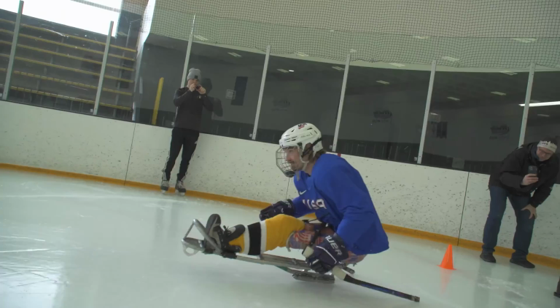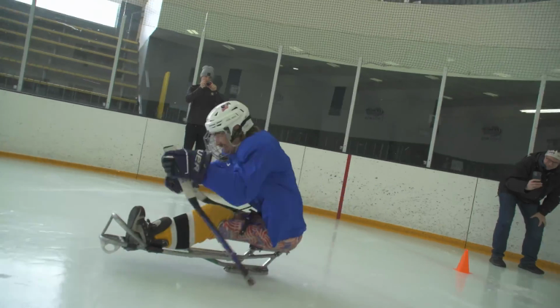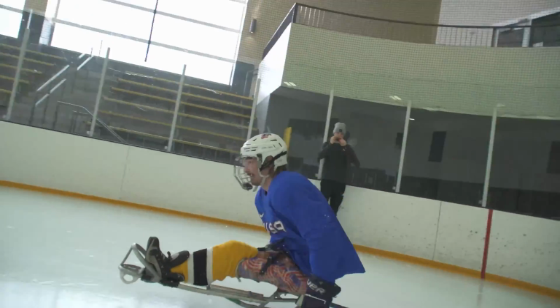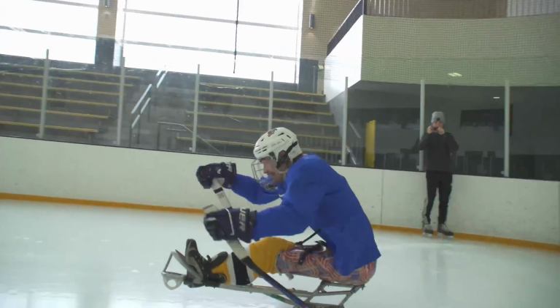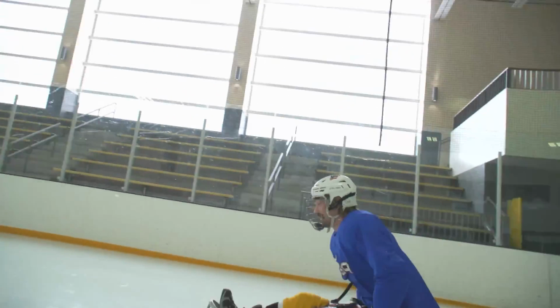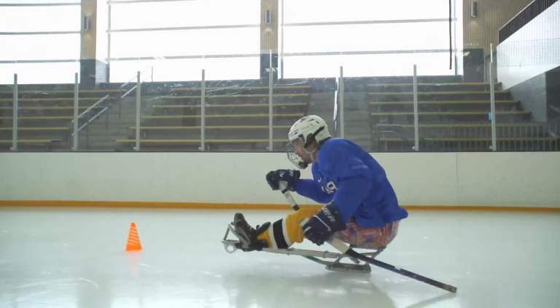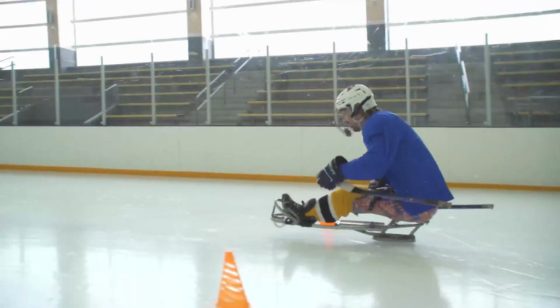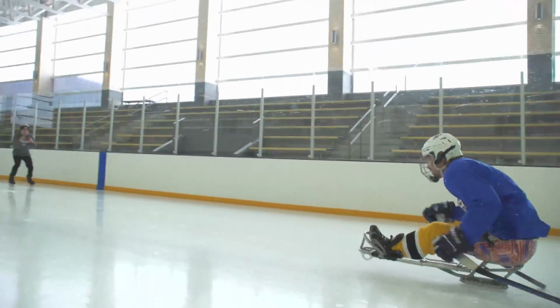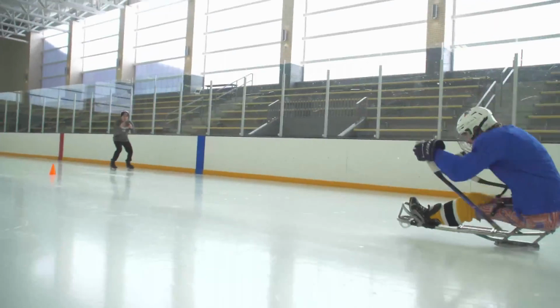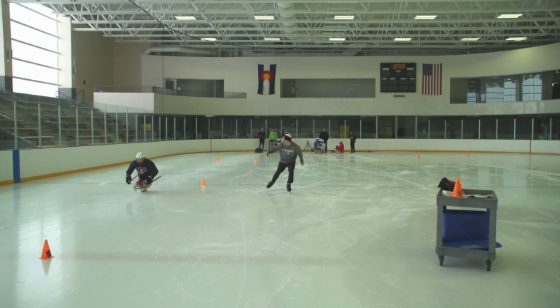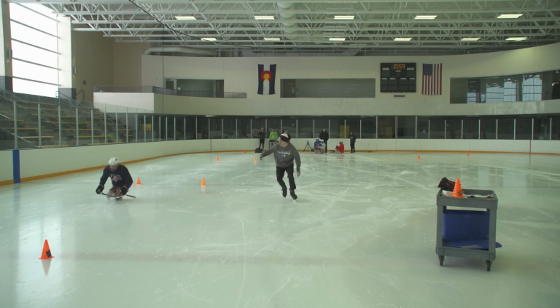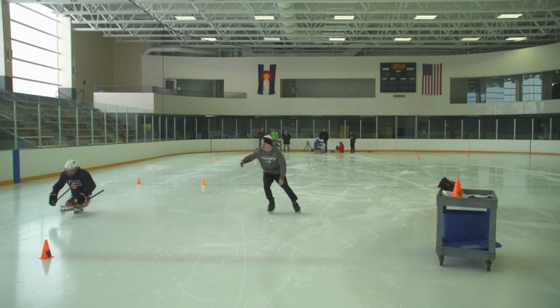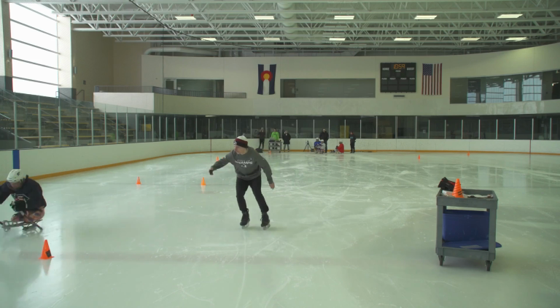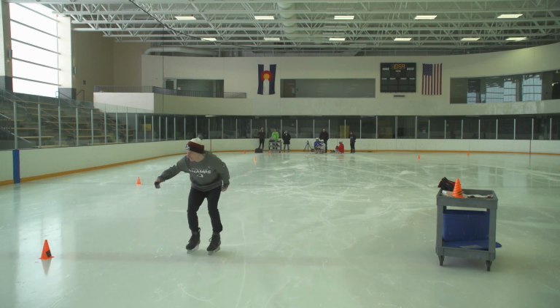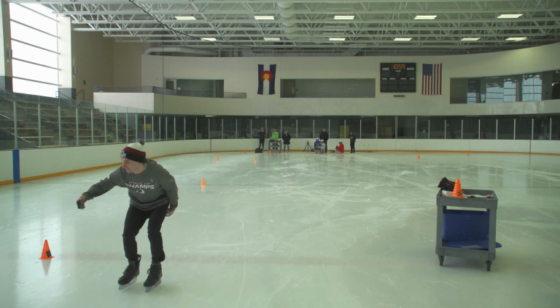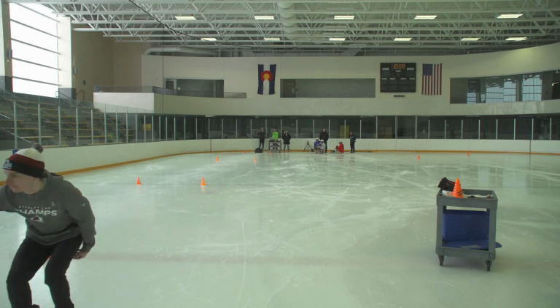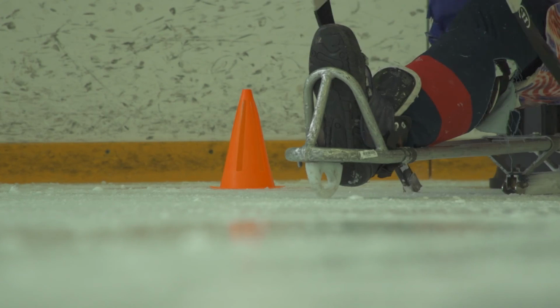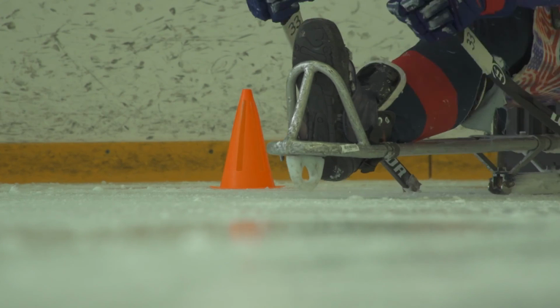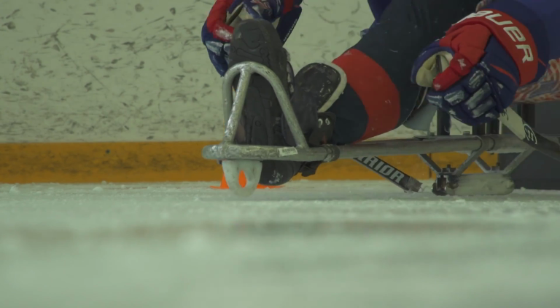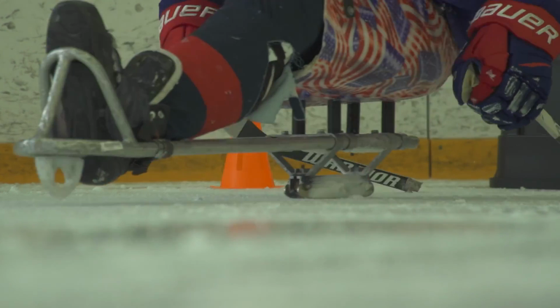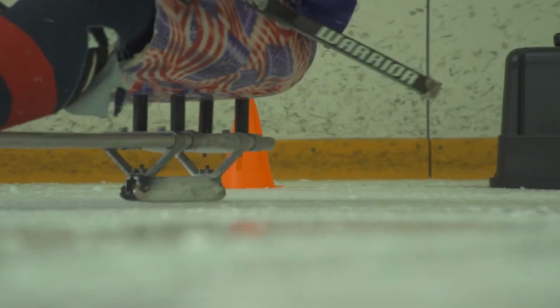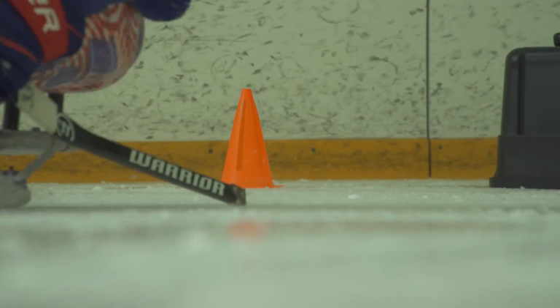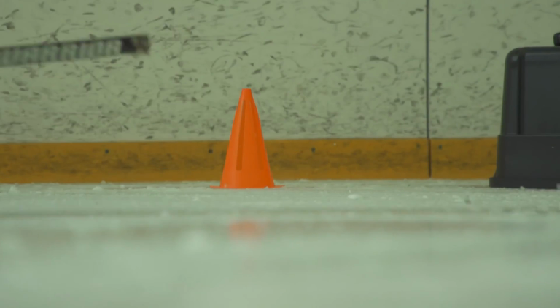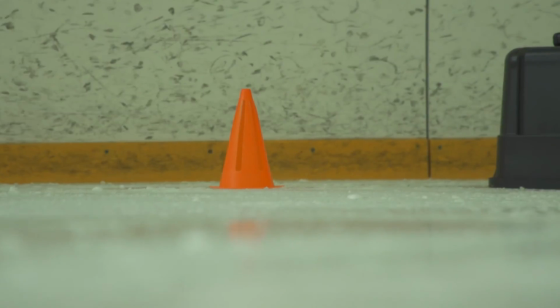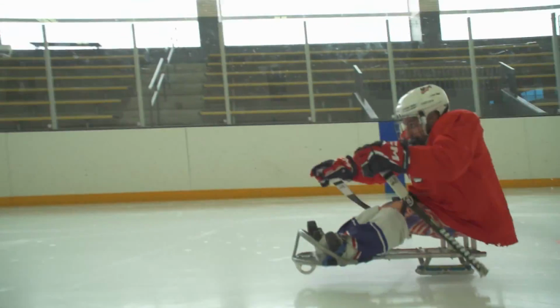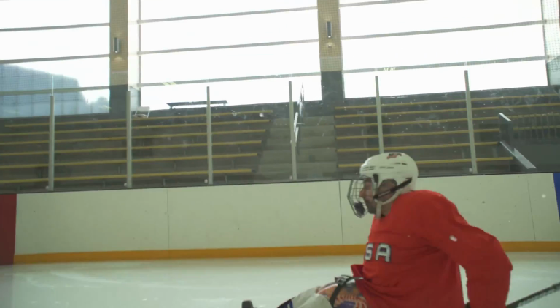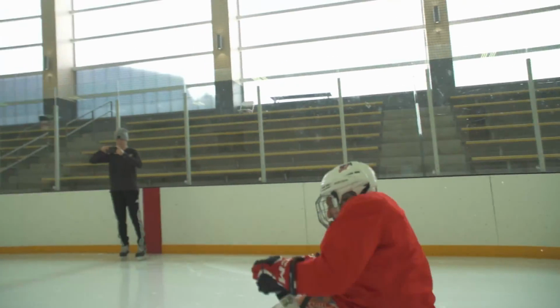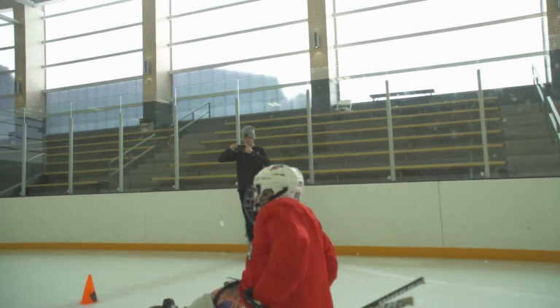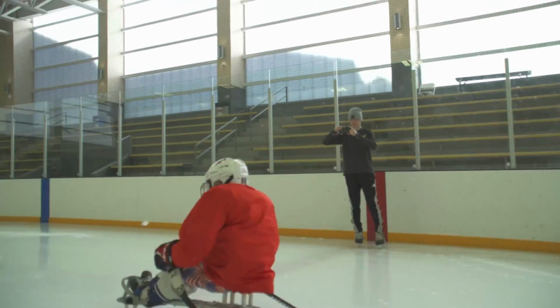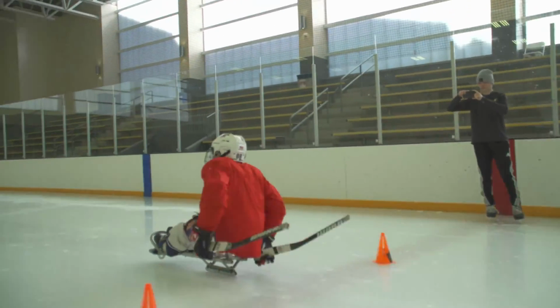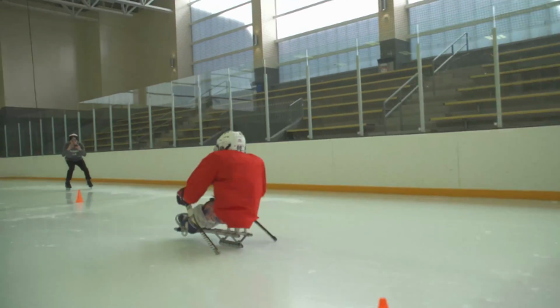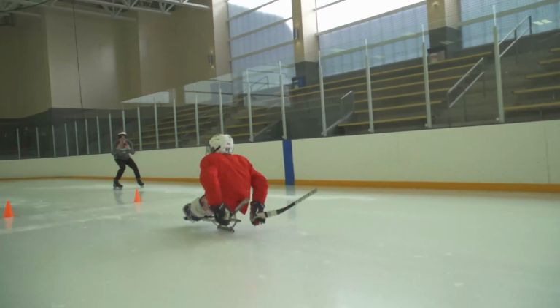Go, go, go, go! Push, push, push! We are doing some sled hockey research.